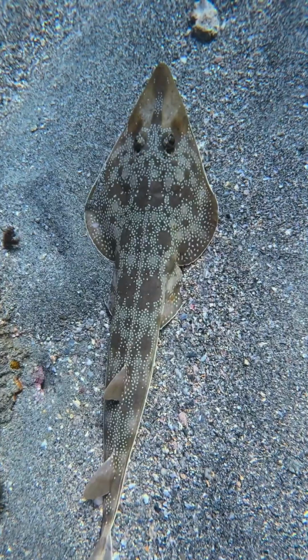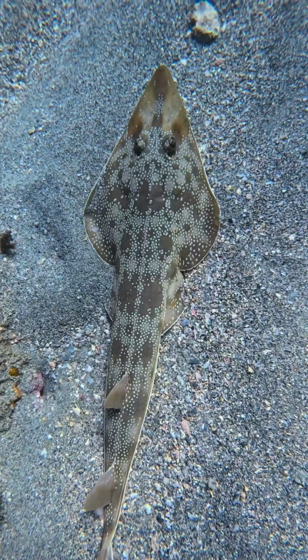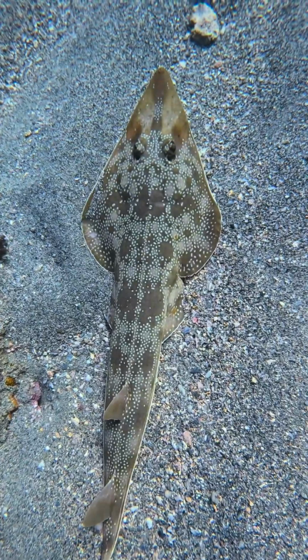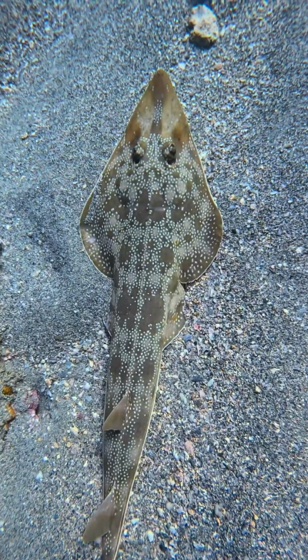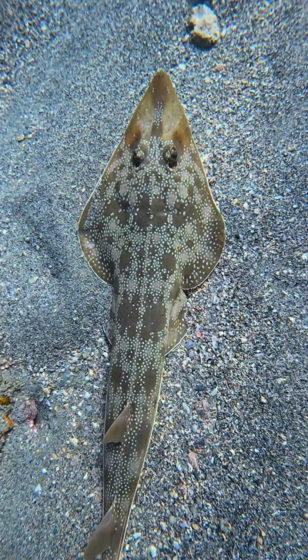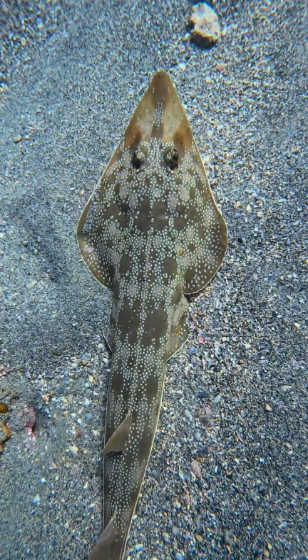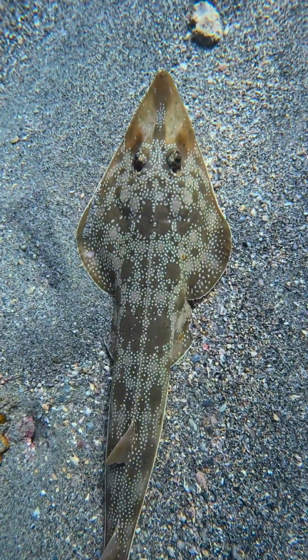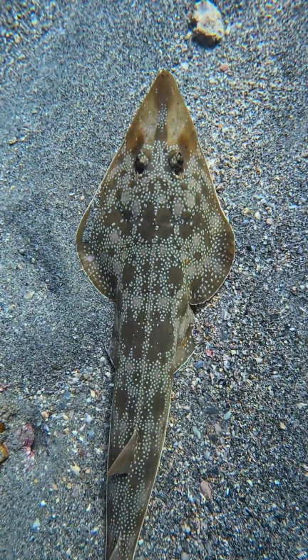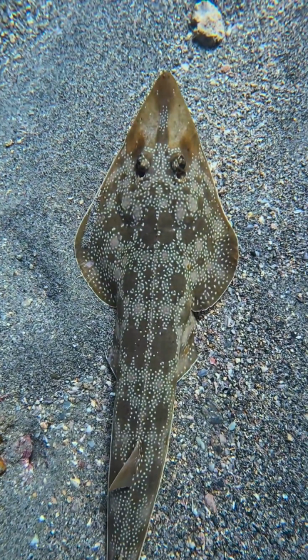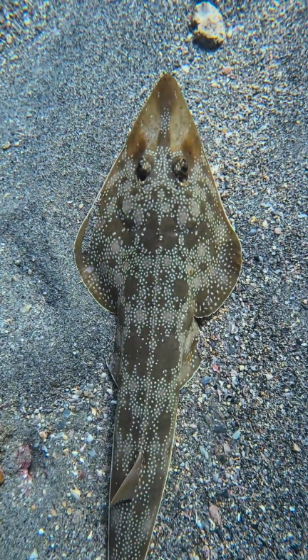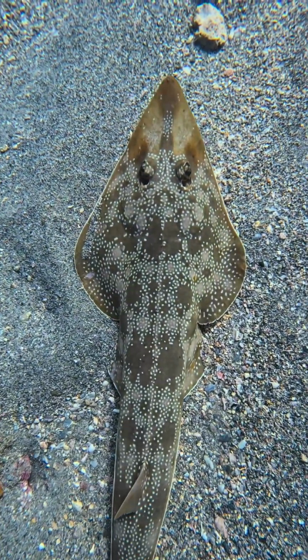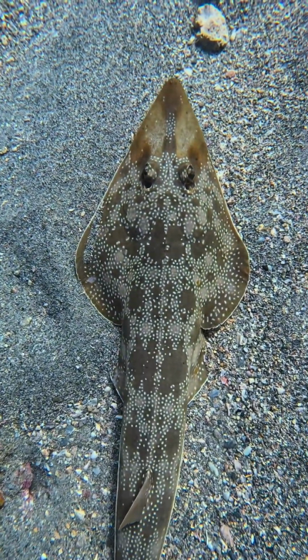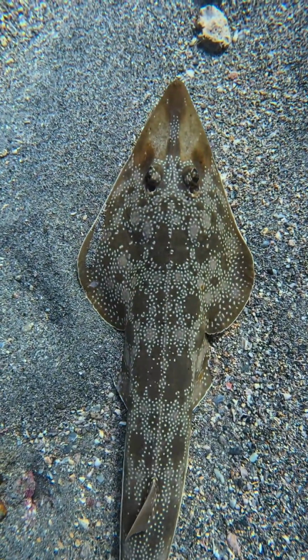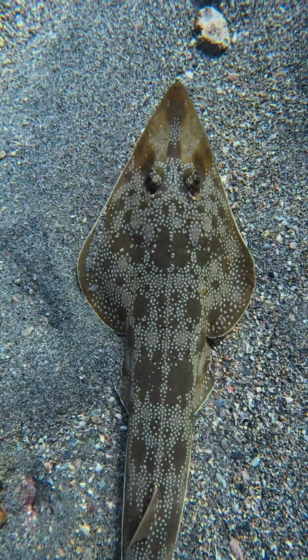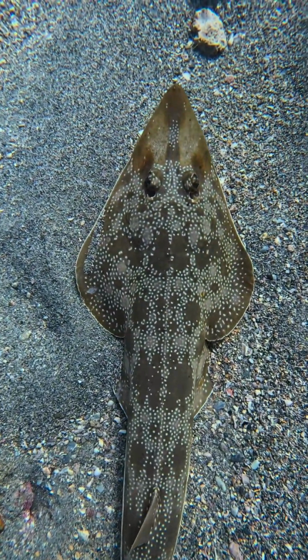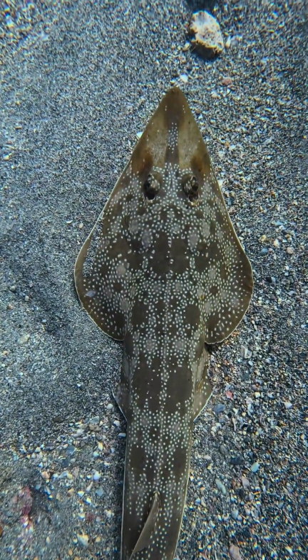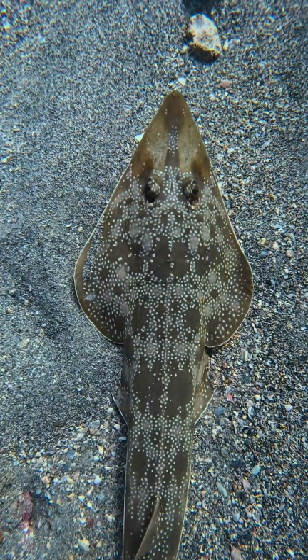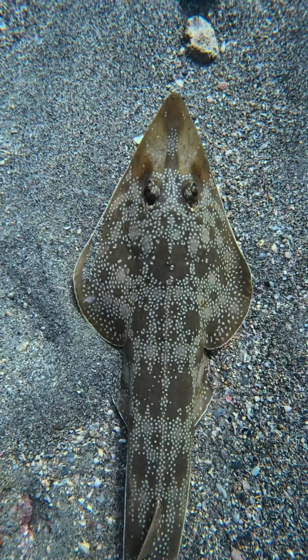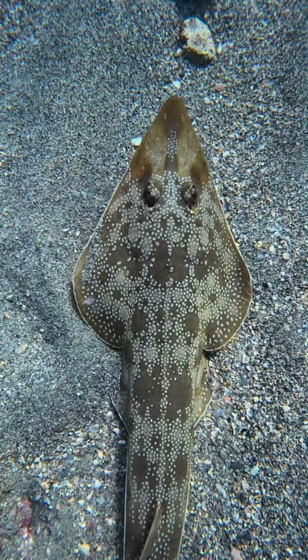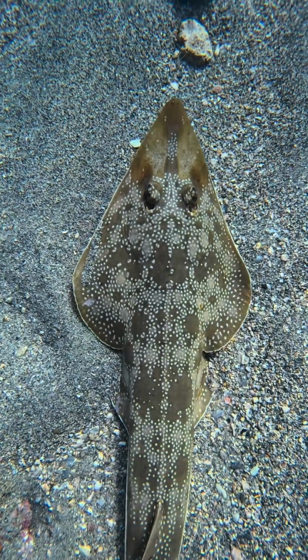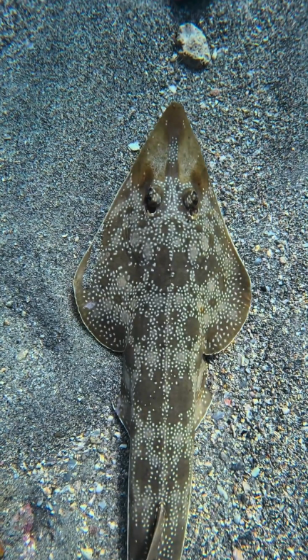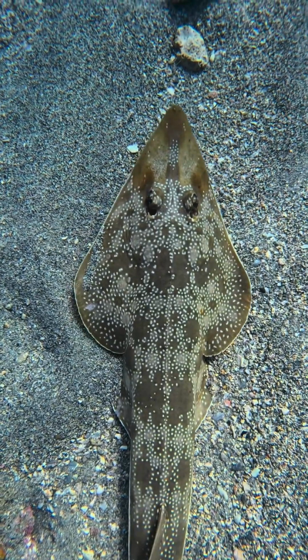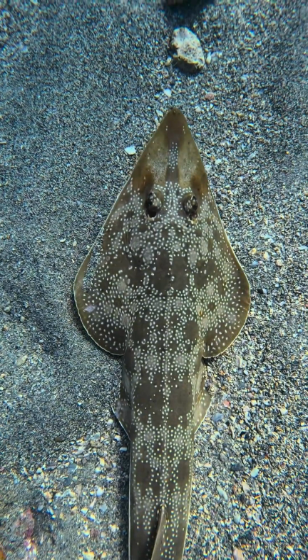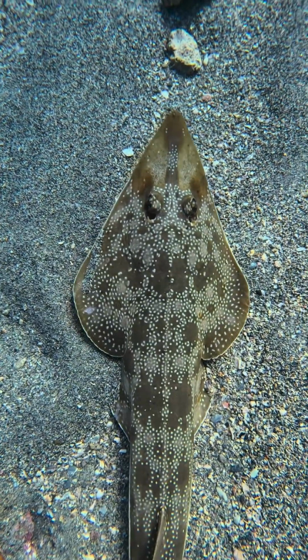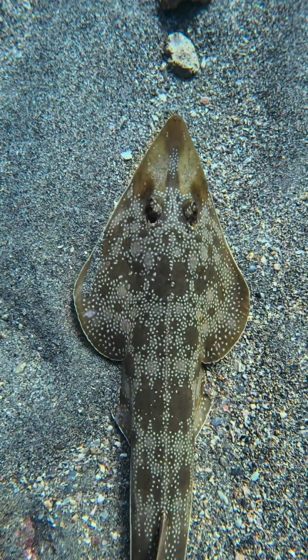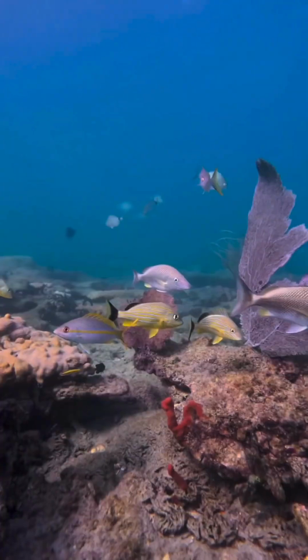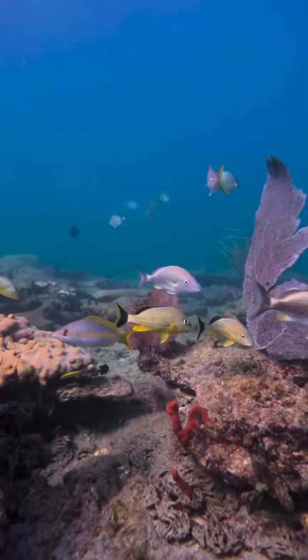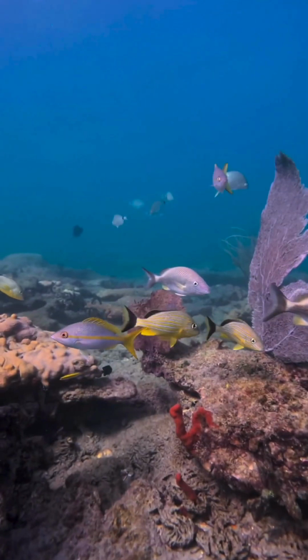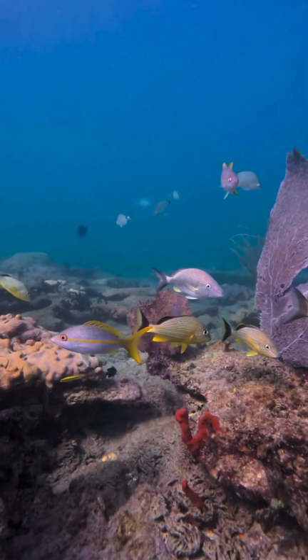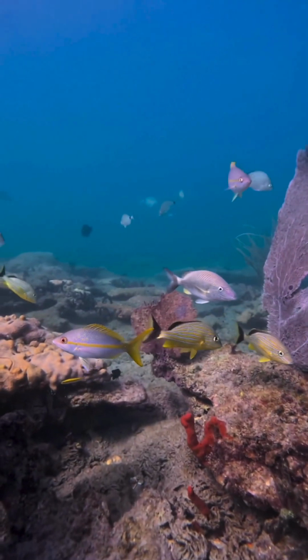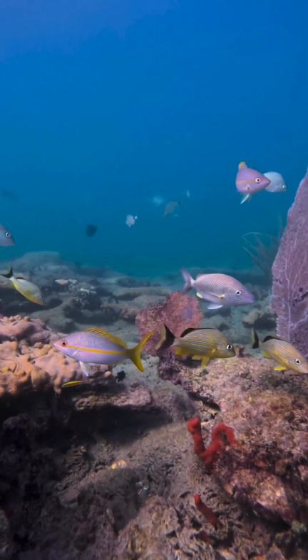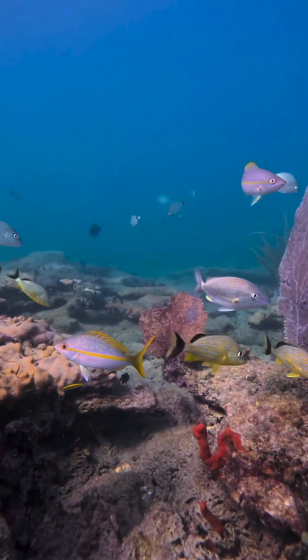Check out this guitarfish, one of my favorite residents of the reef. They're ambush hunters, and their freckles help them blend in with the ocean floor.